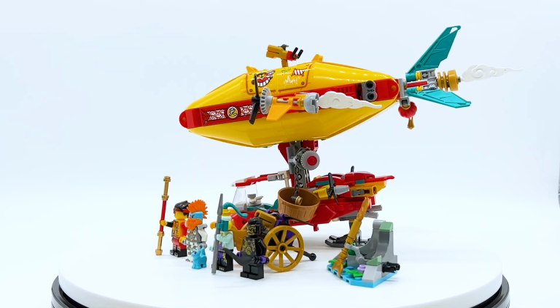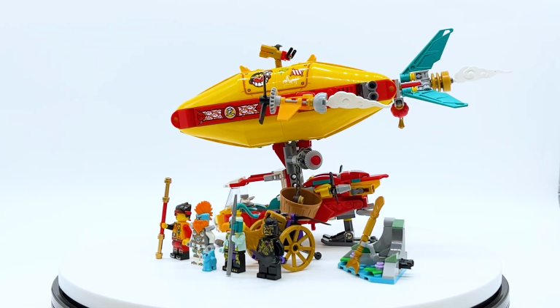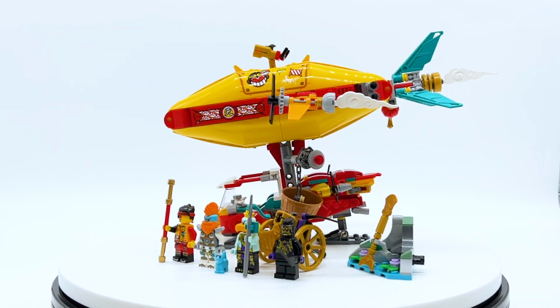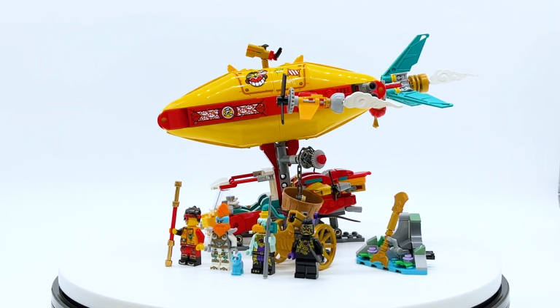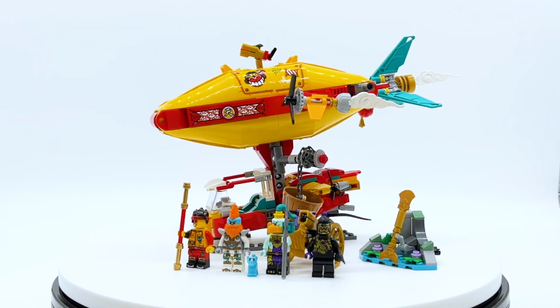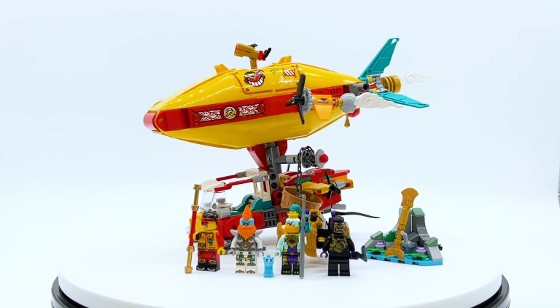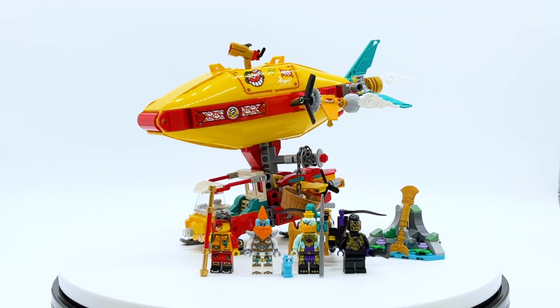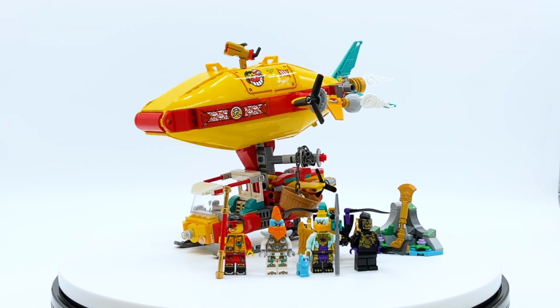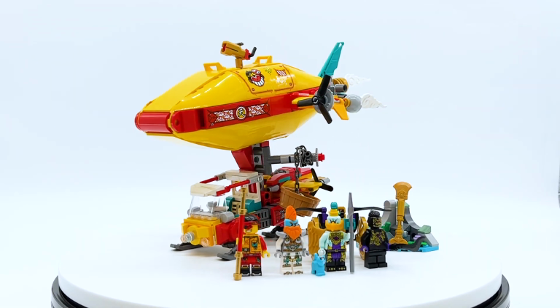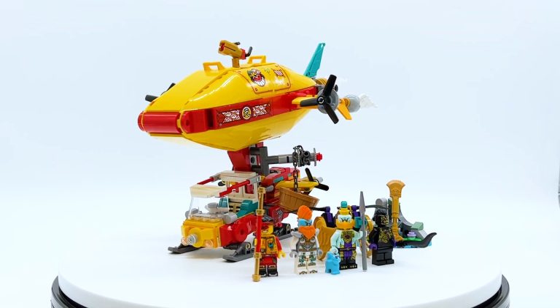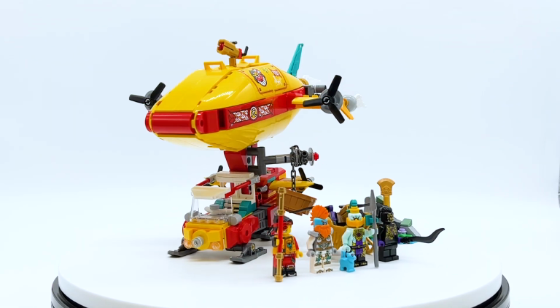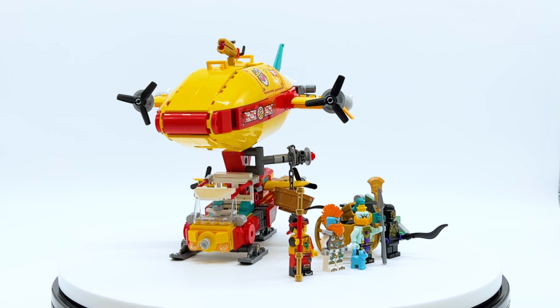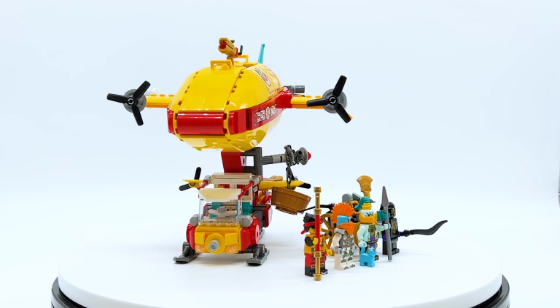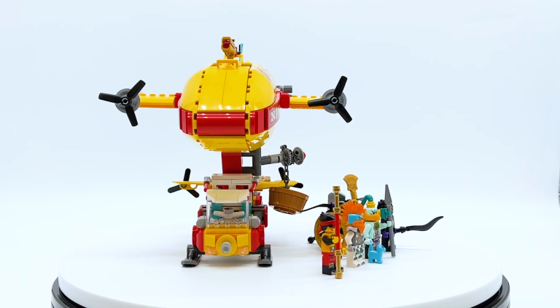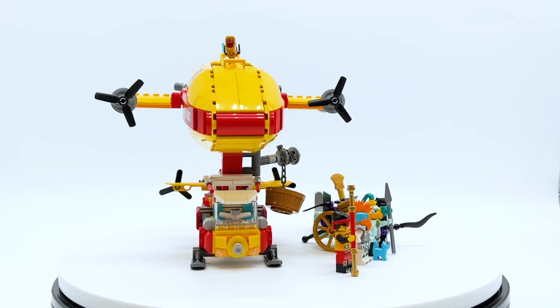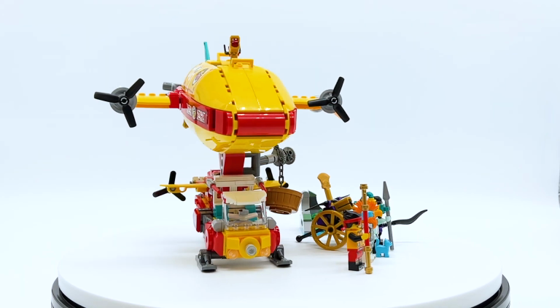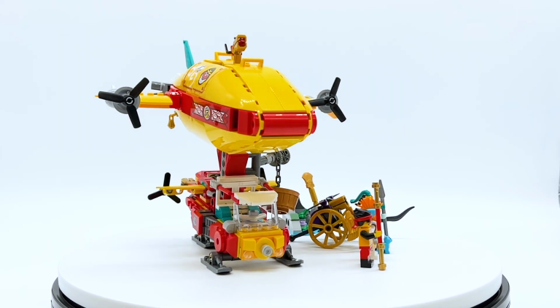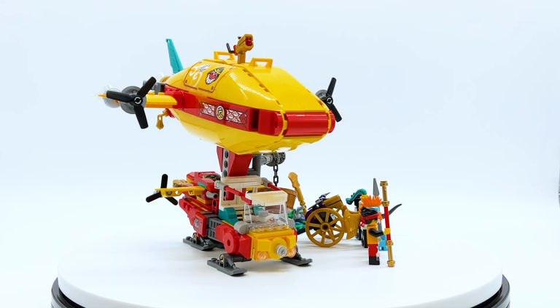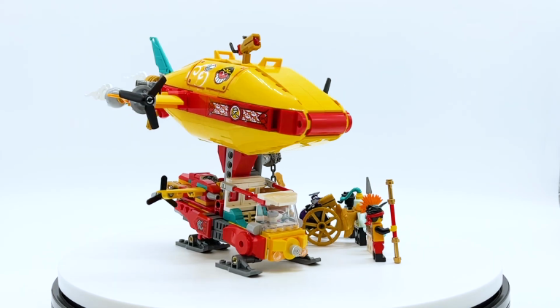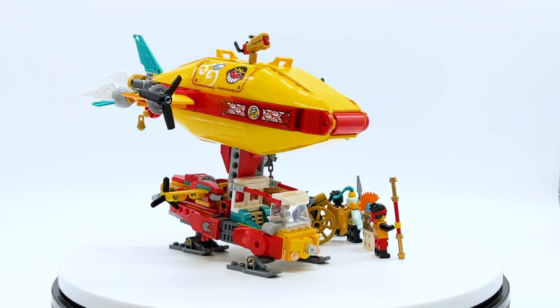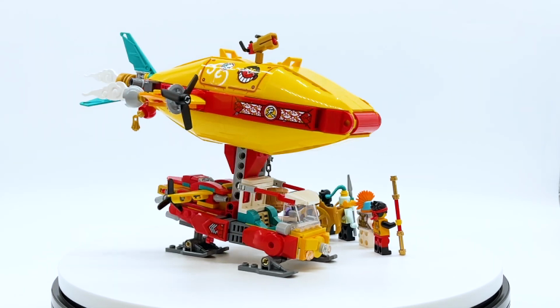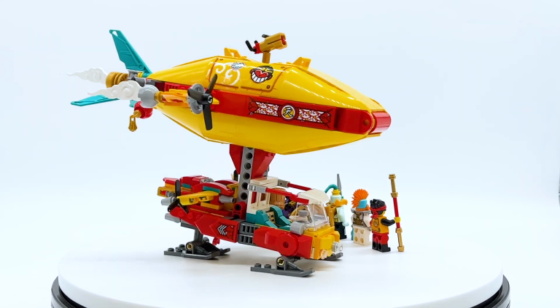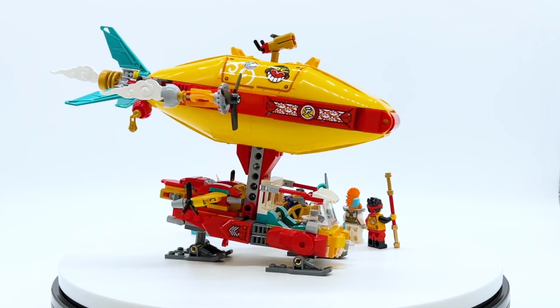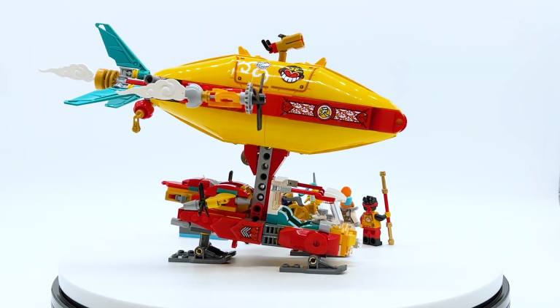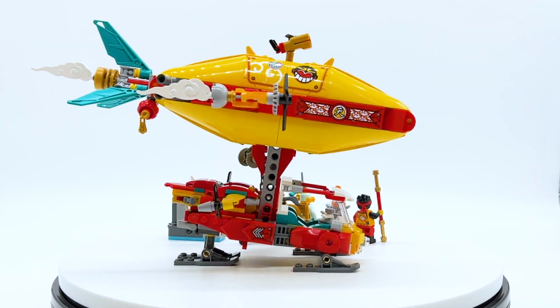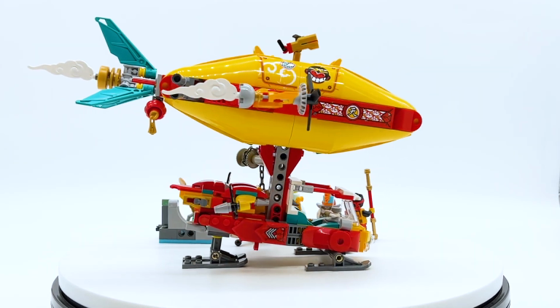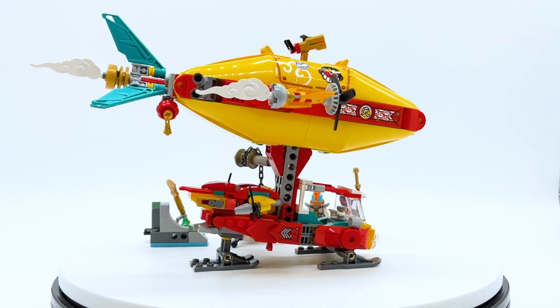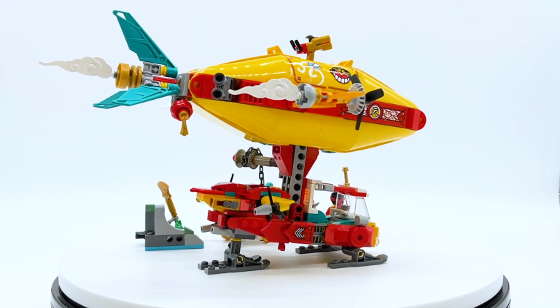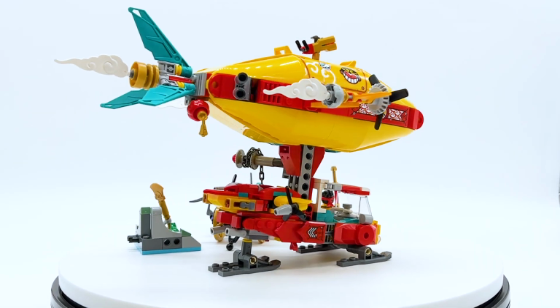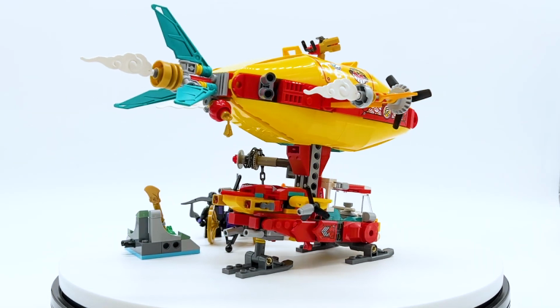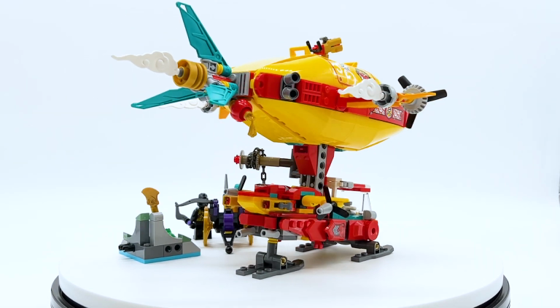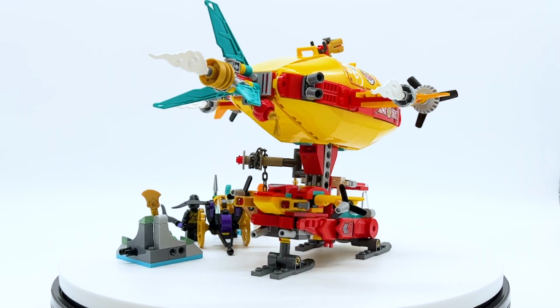This set does not officially release until June 1st, 2023, but it was sent to me early by the LEGO Group through the LEGO Ambassador Network. All opinions expressed in this video are my own.